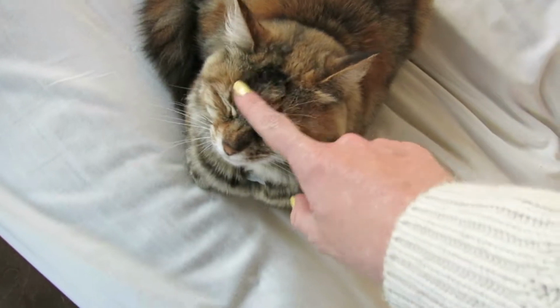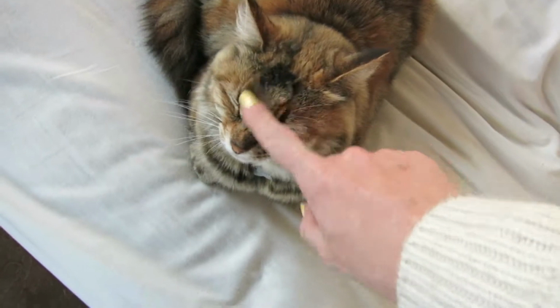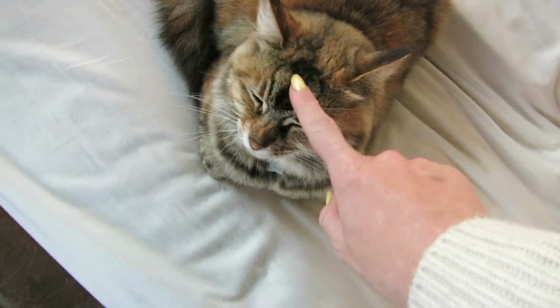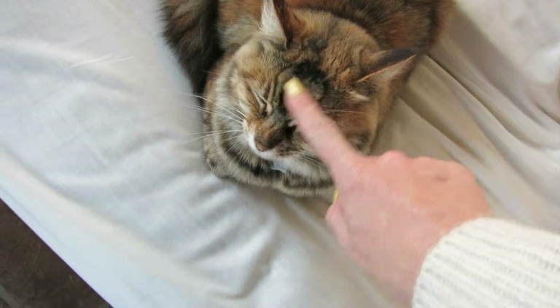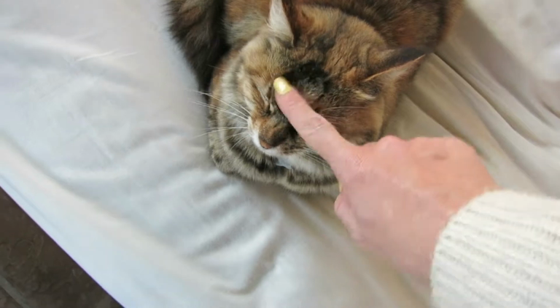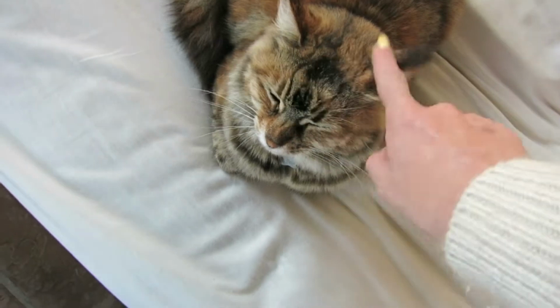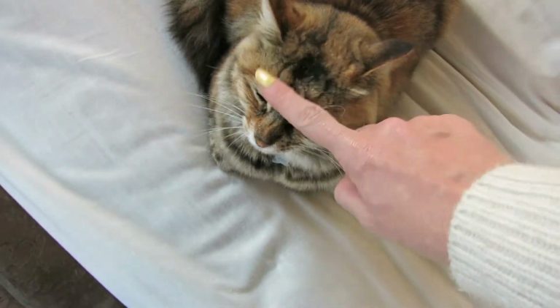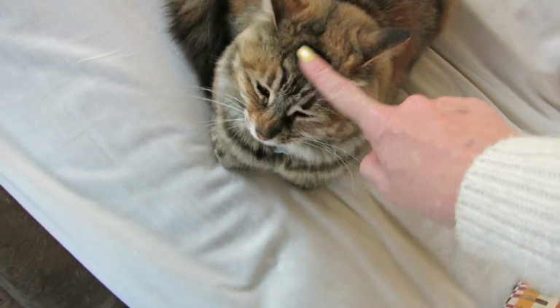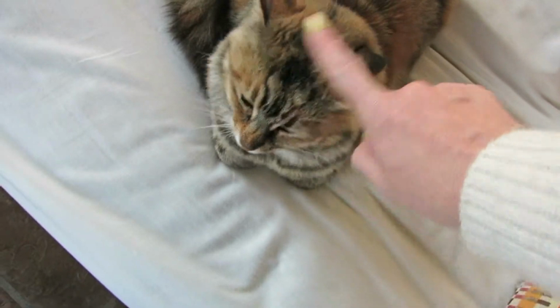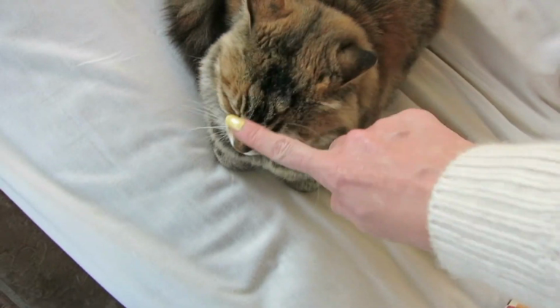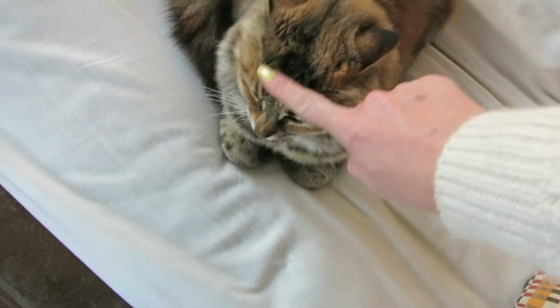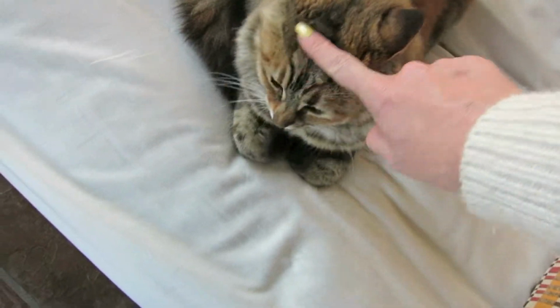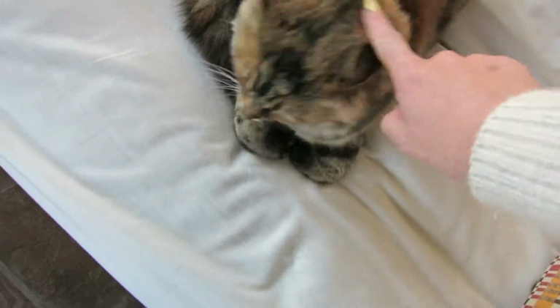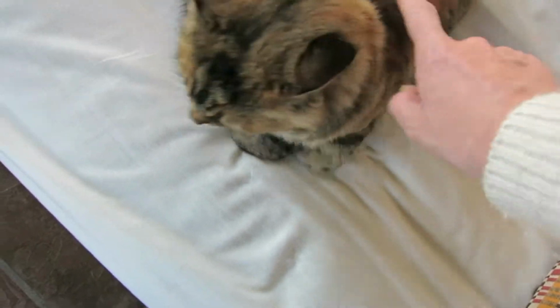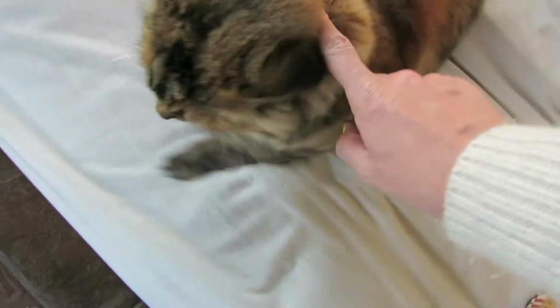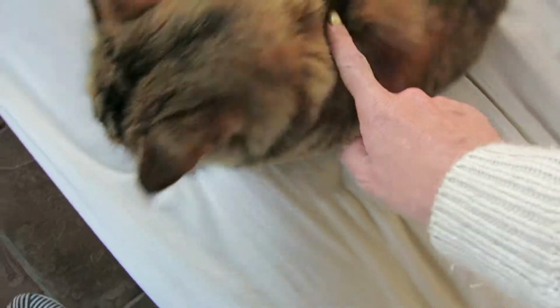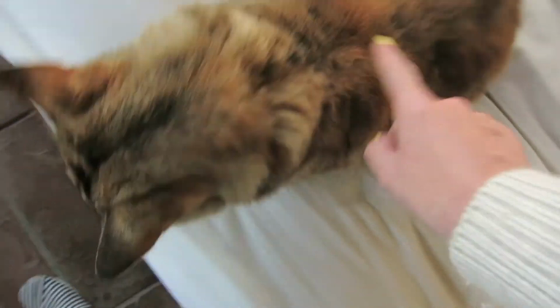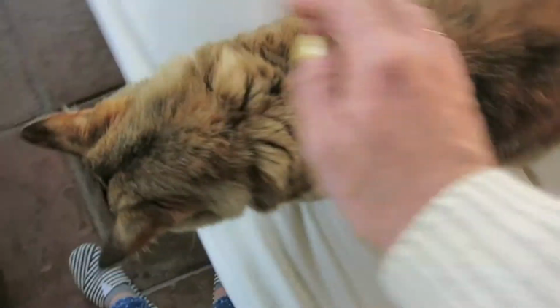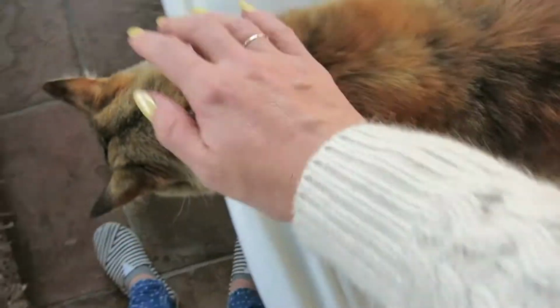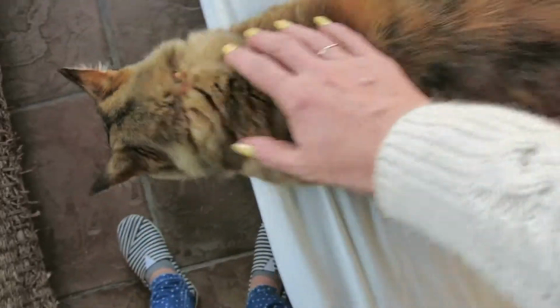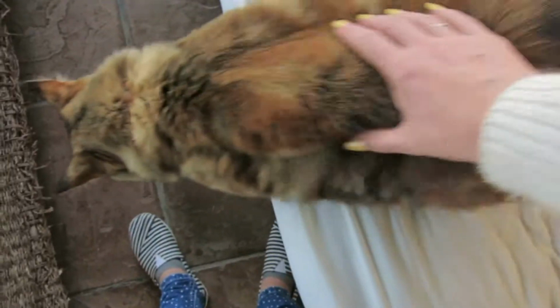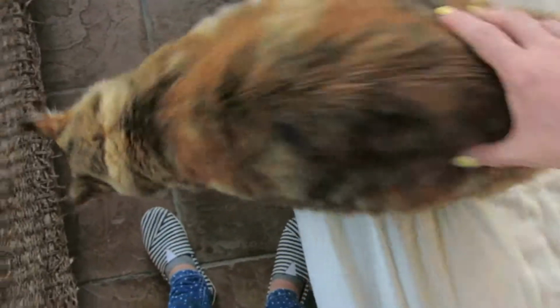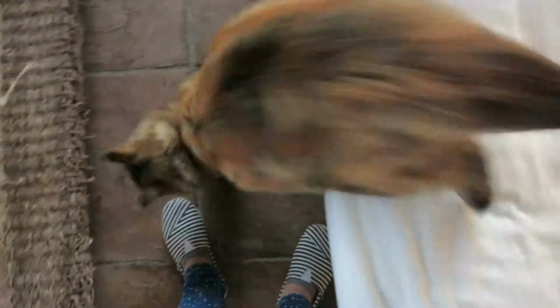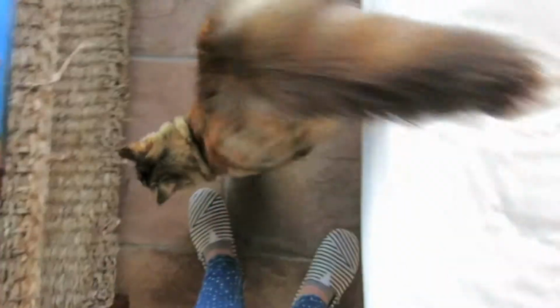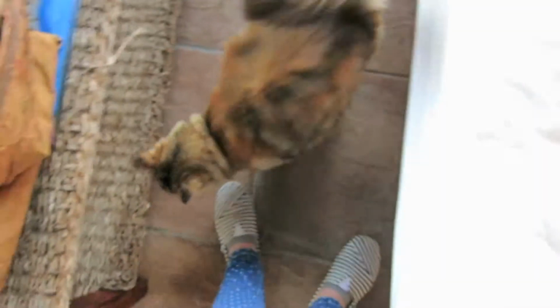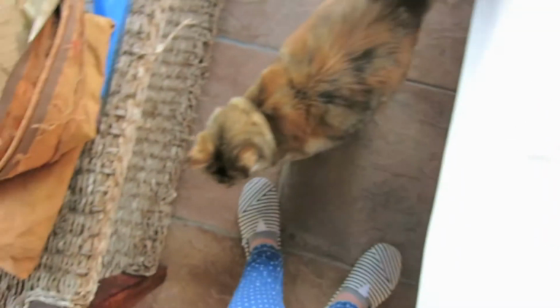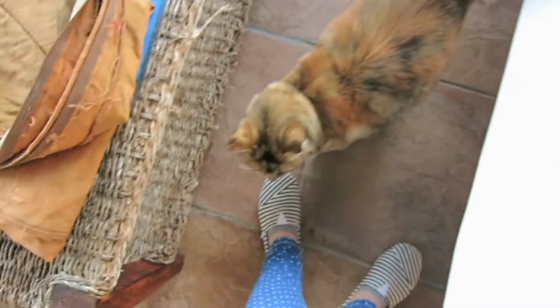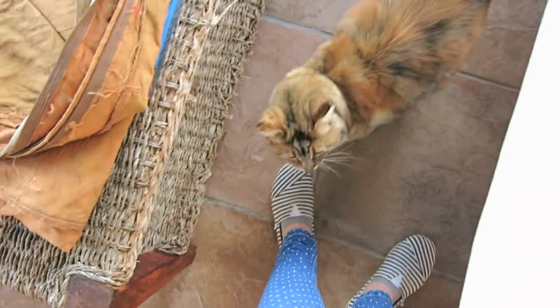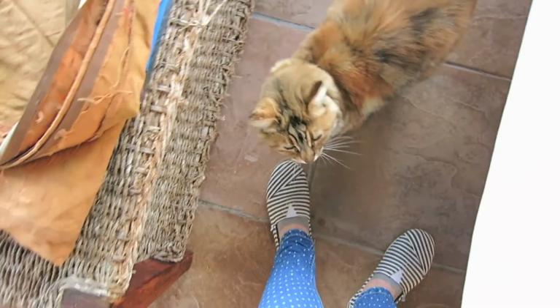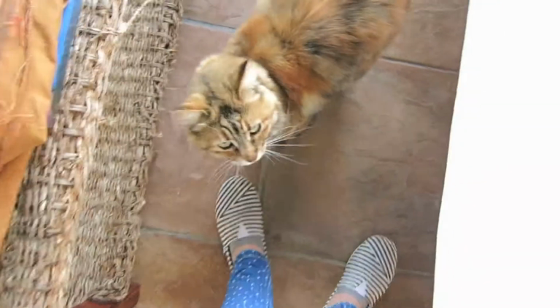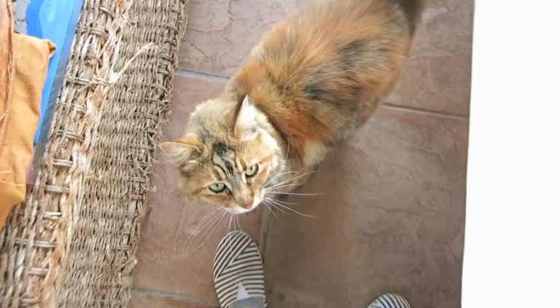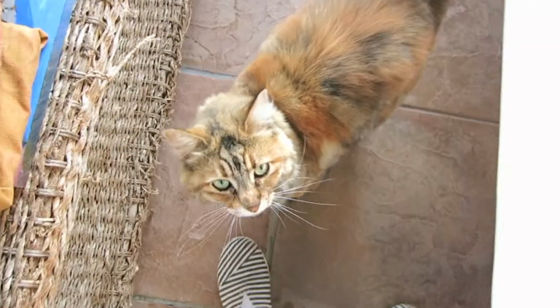Don't catch any birds while I'm gone. Don't be naughty. Okay, meow.